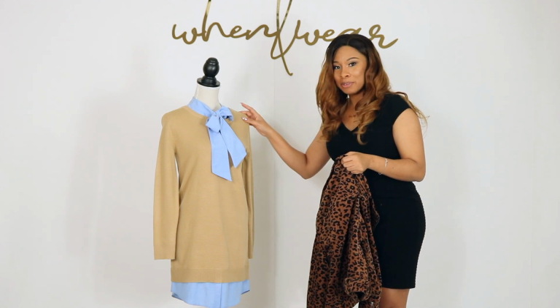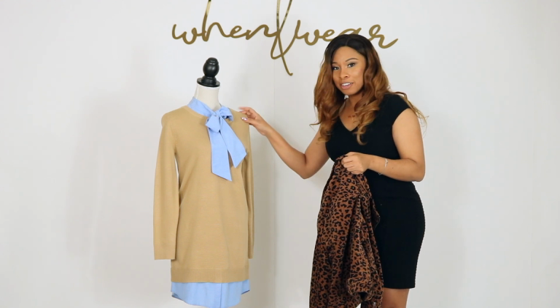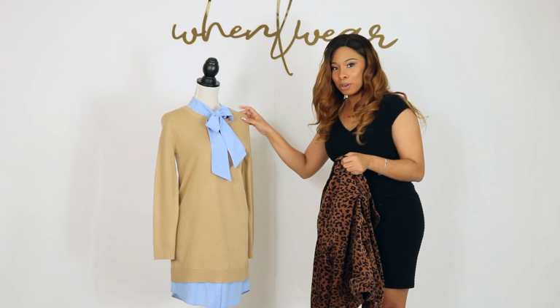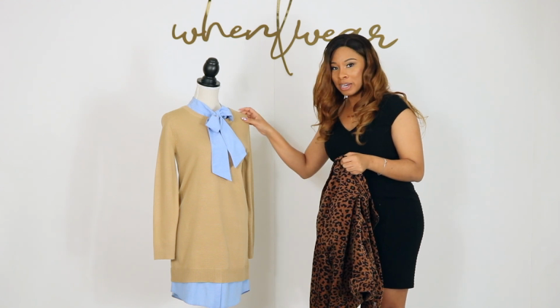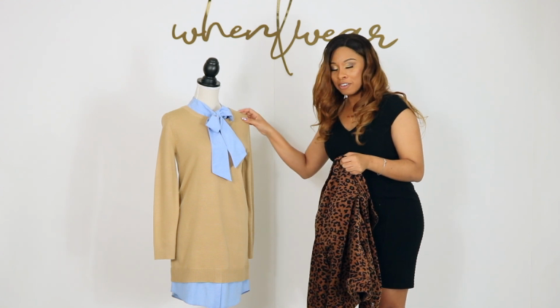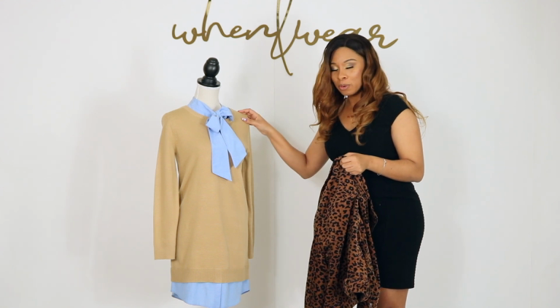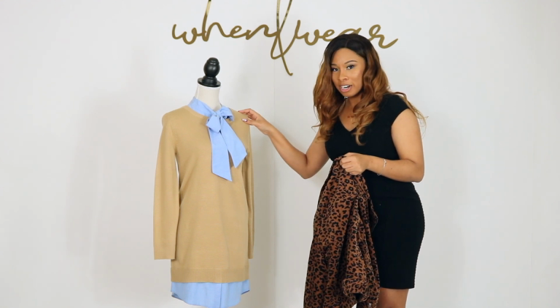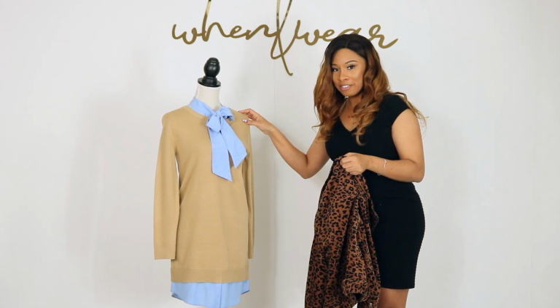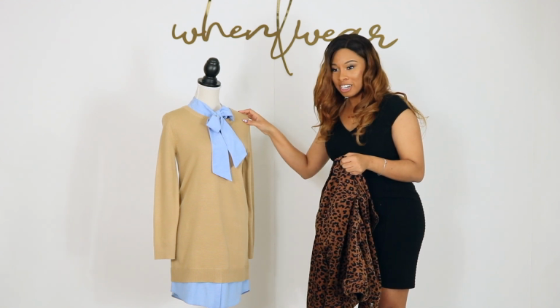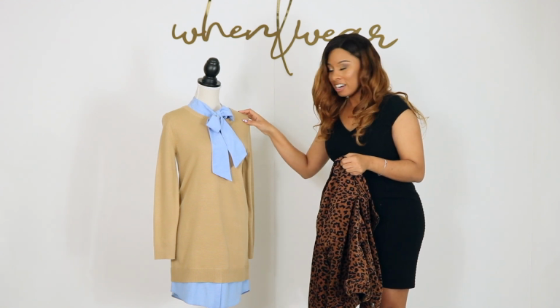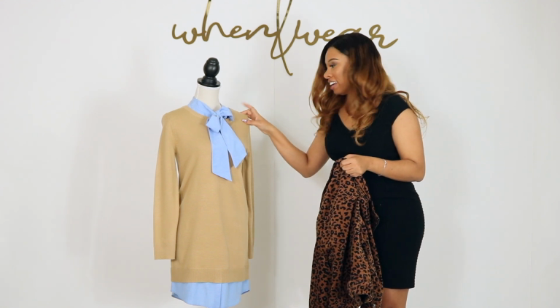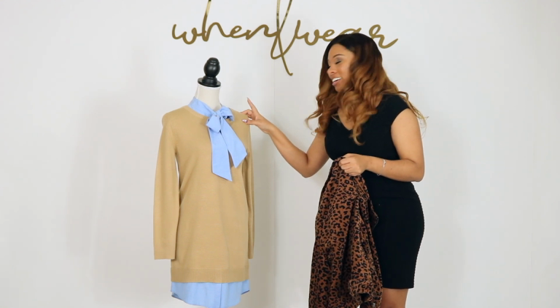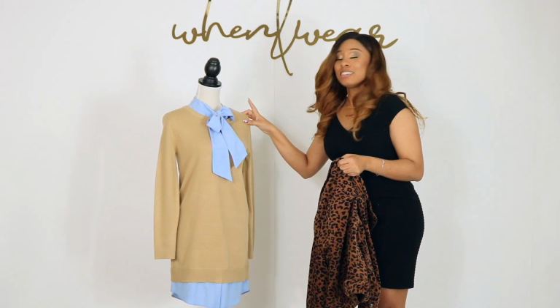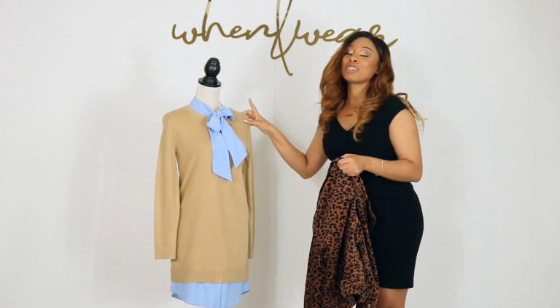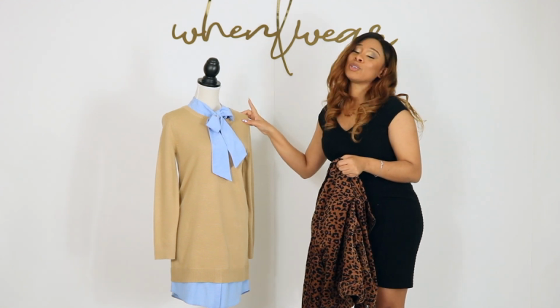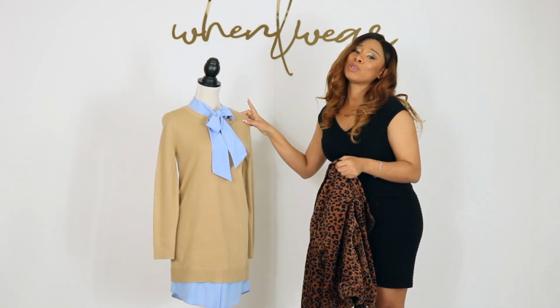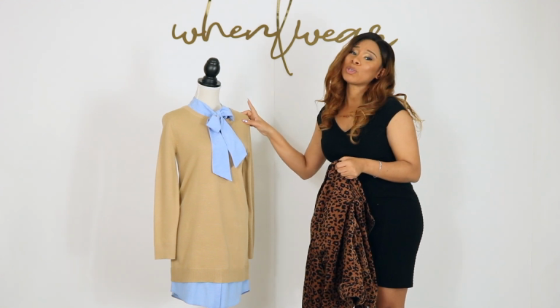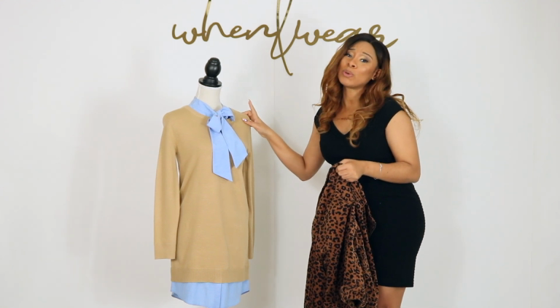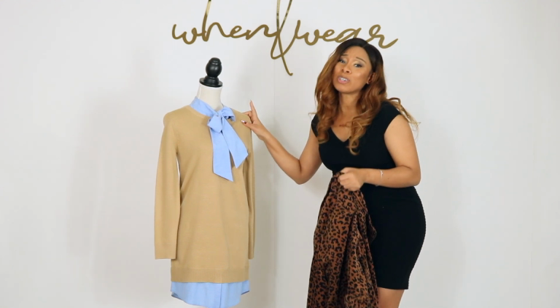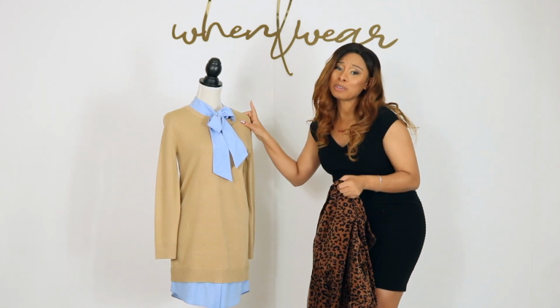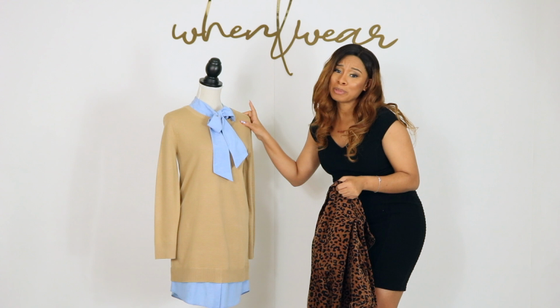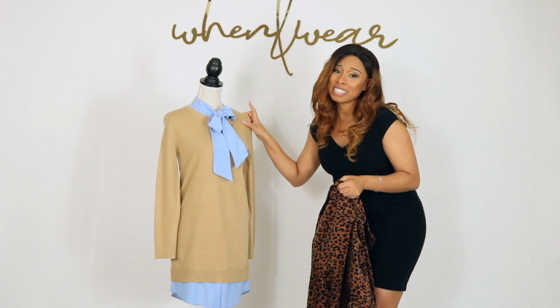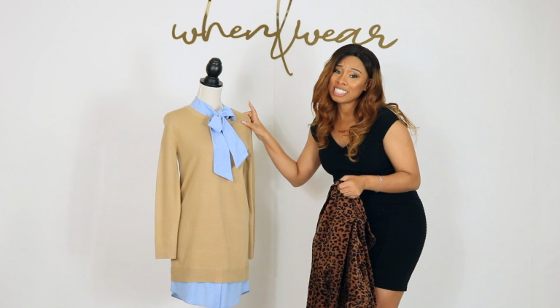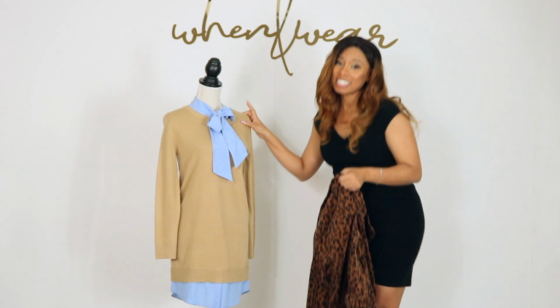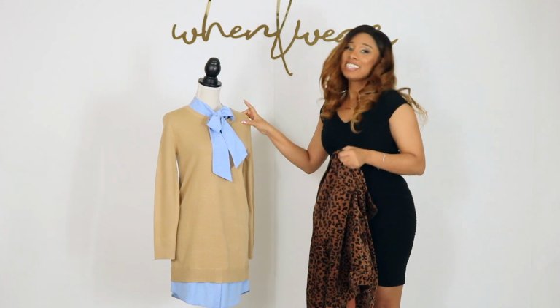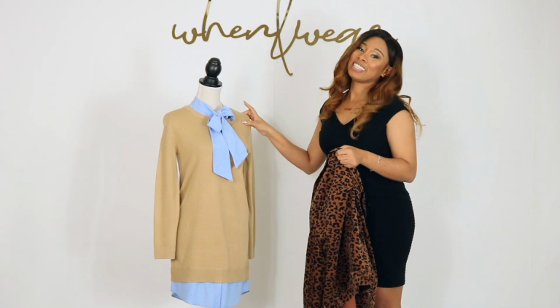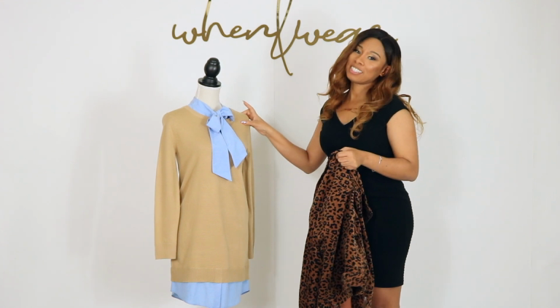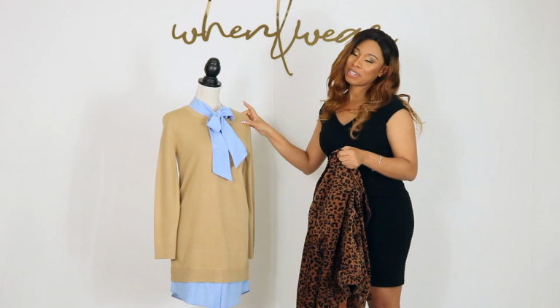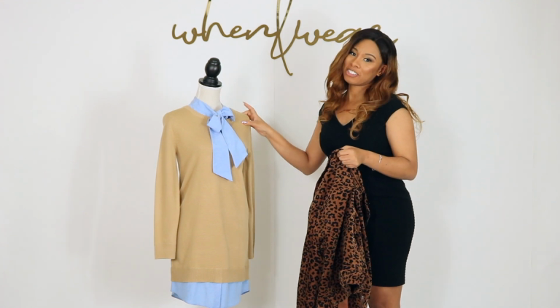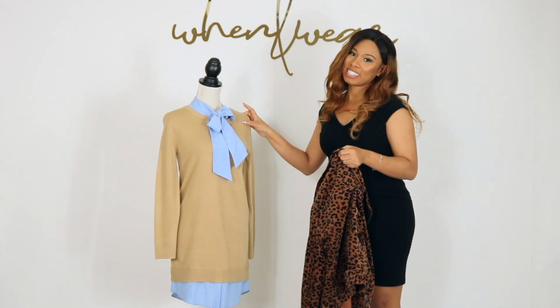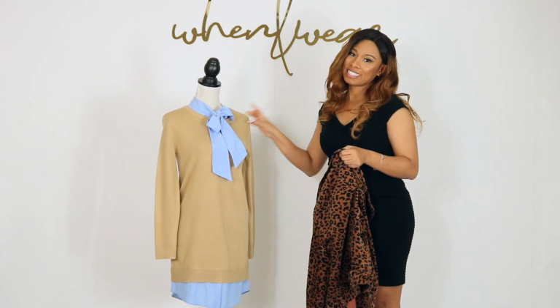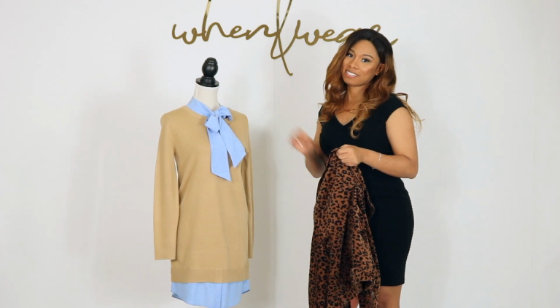Are you ready for whenever, wherever in this adorably chic sweater dress? See you guys soon!